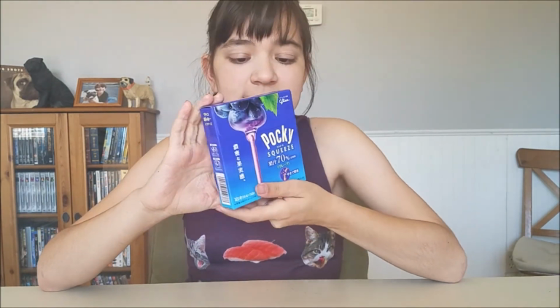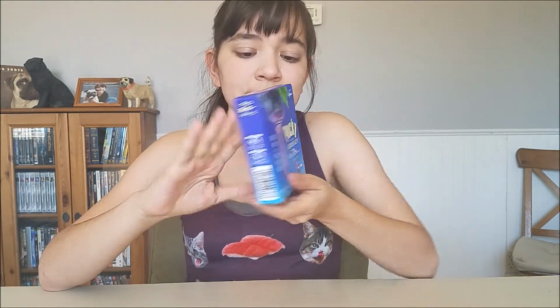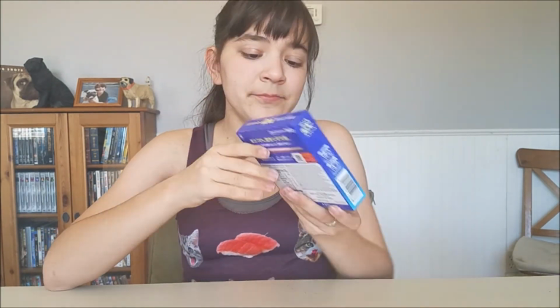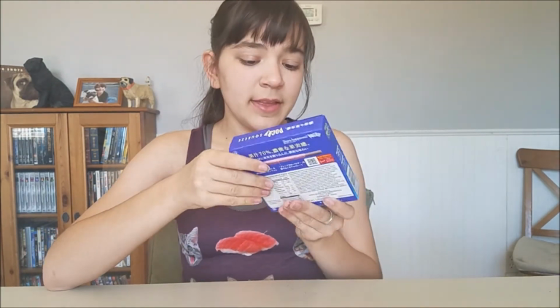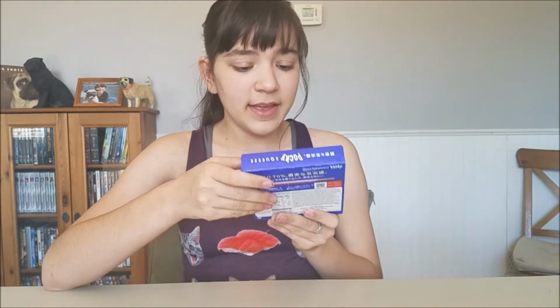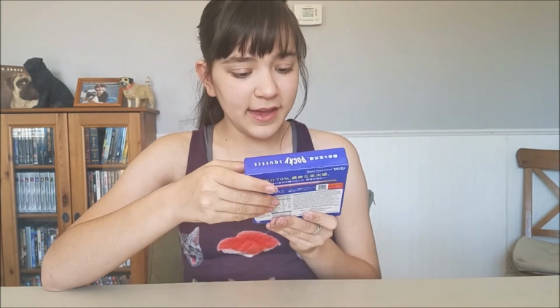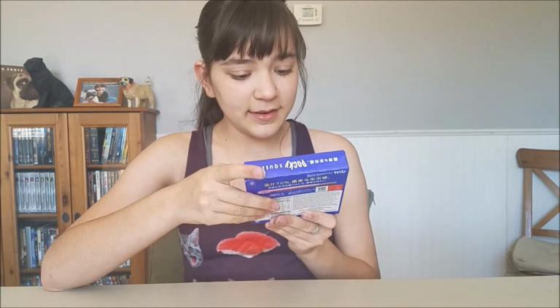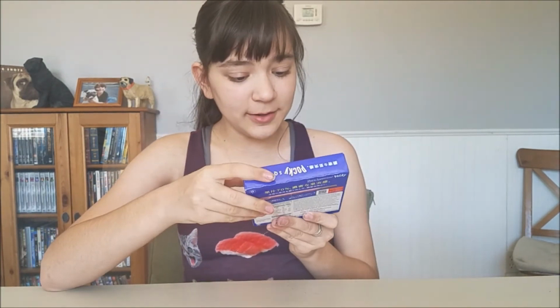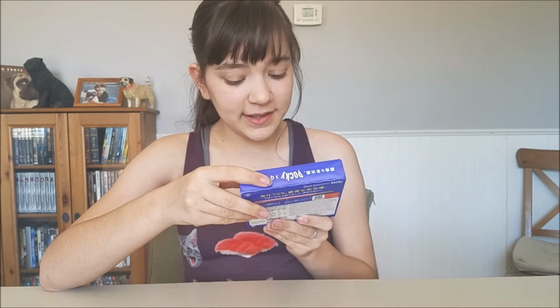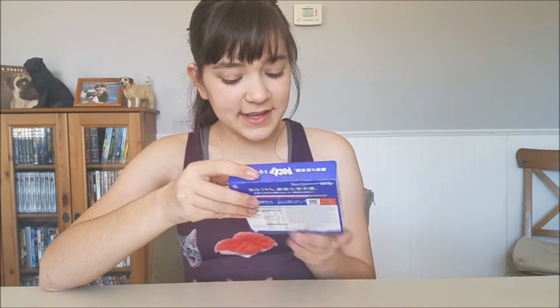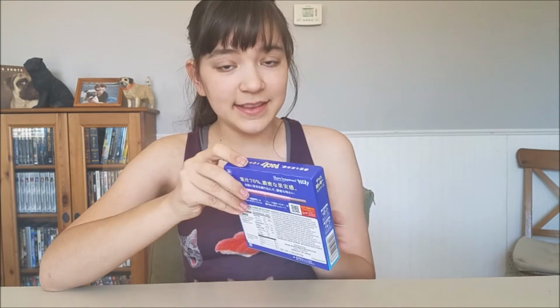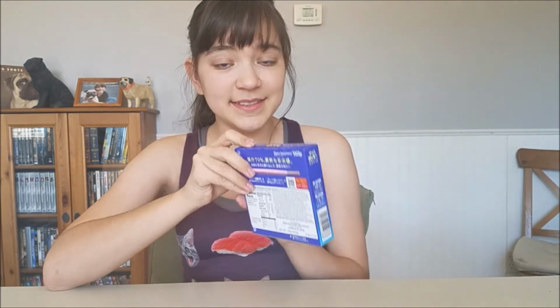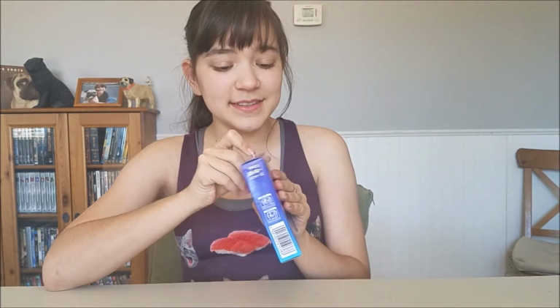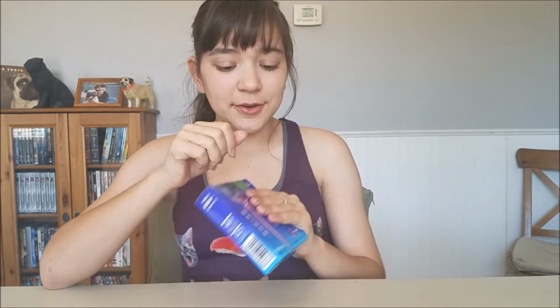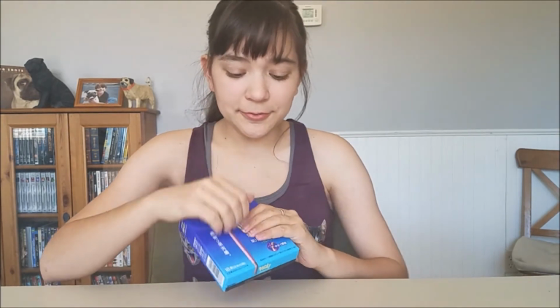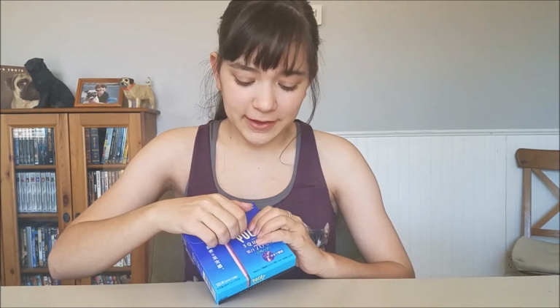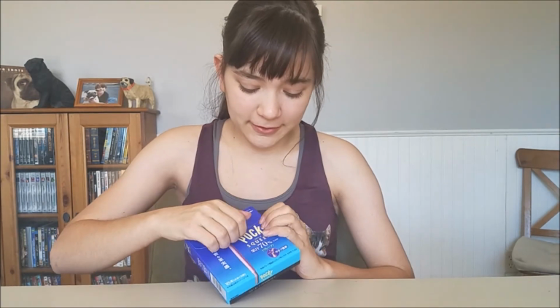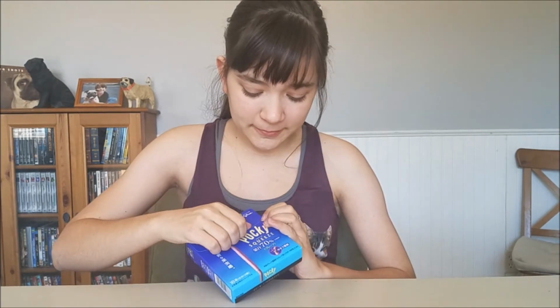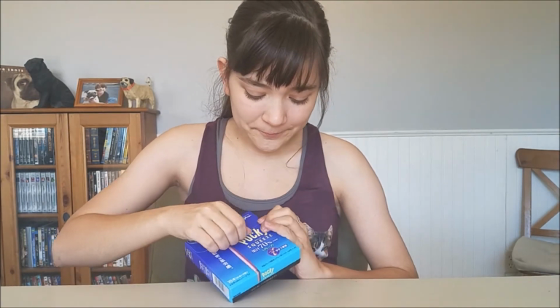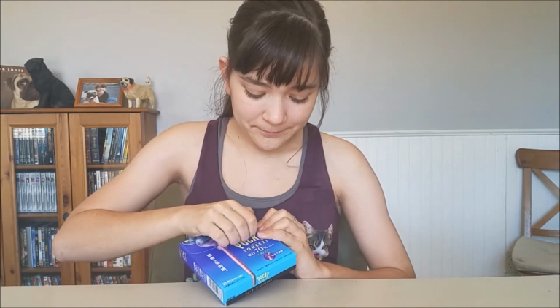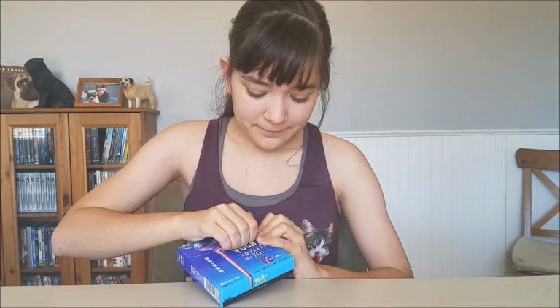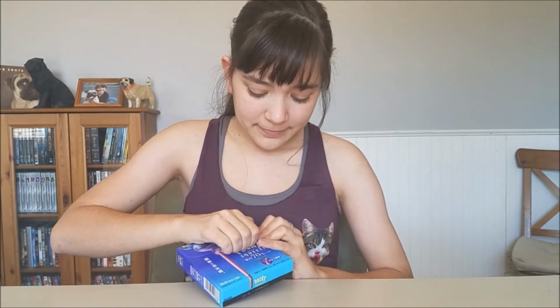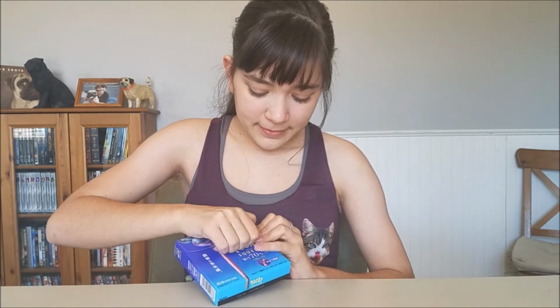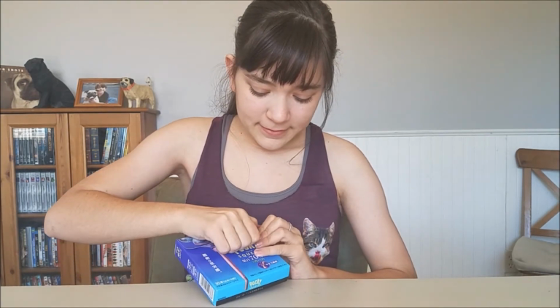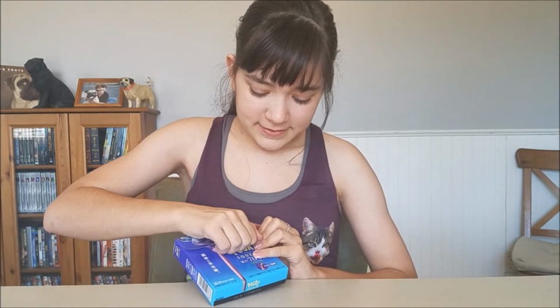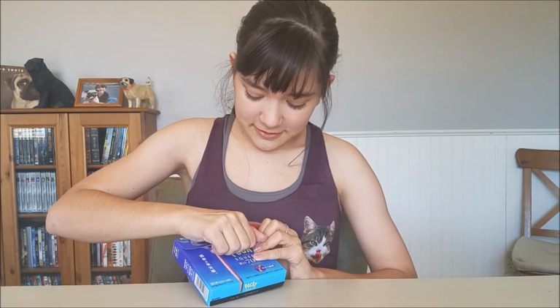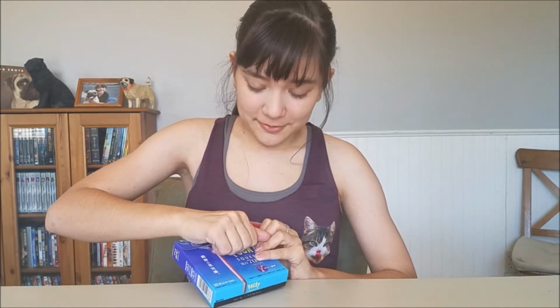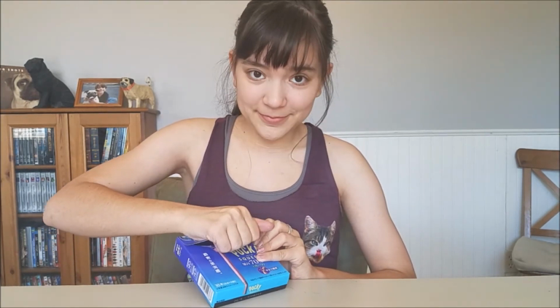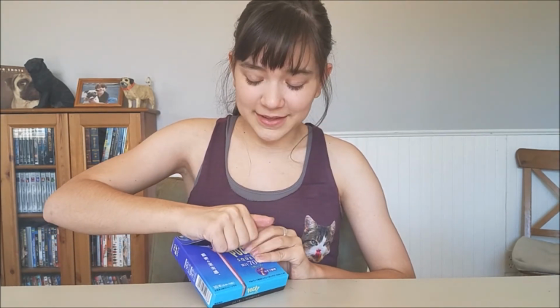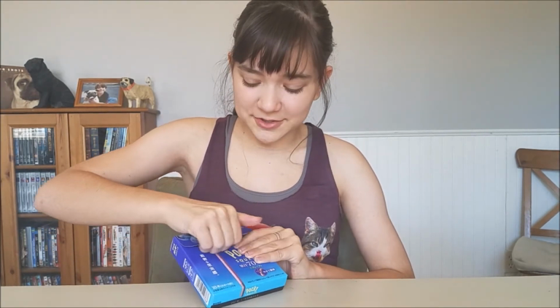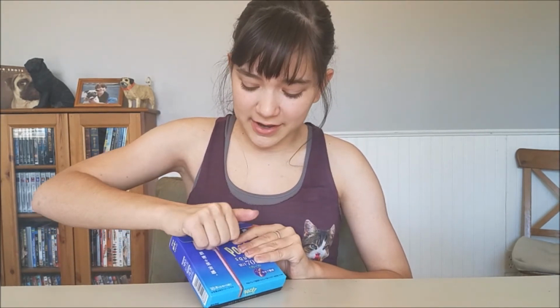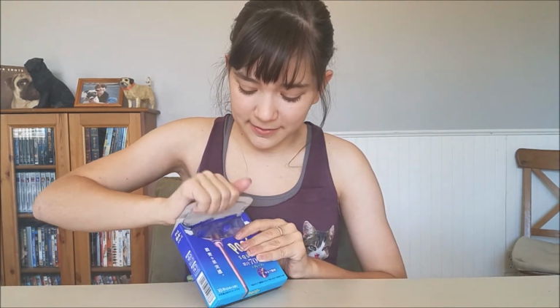The next one is the grape Pocky, which uses freshly squeezed grape juice. I'm really excited — this is a new flavor, so let's try it!